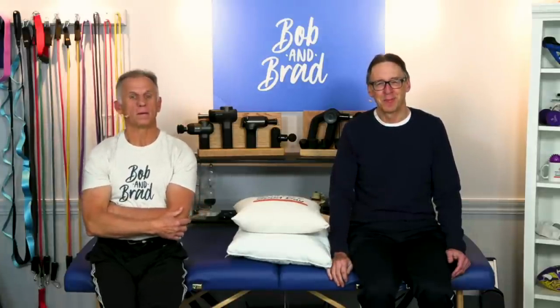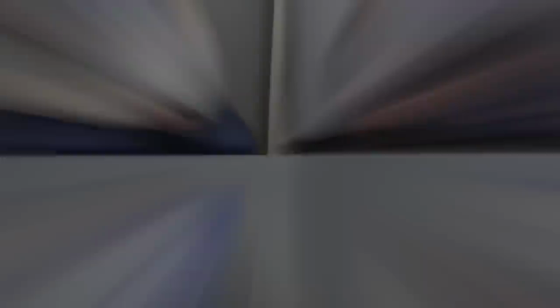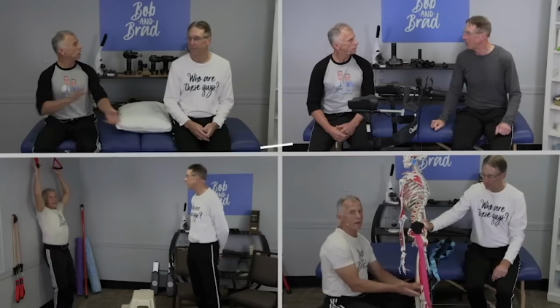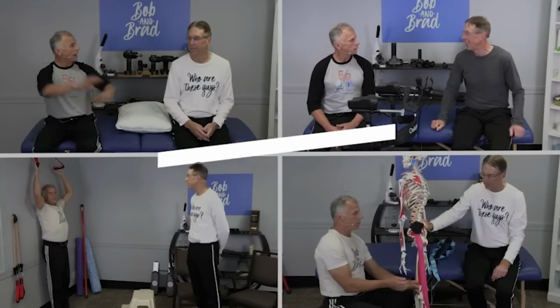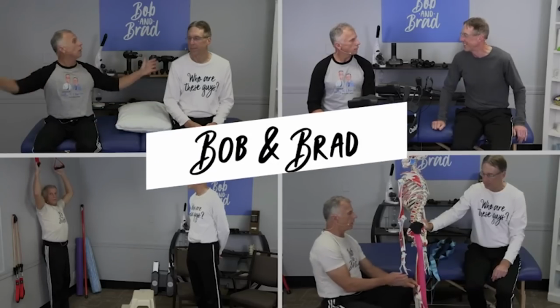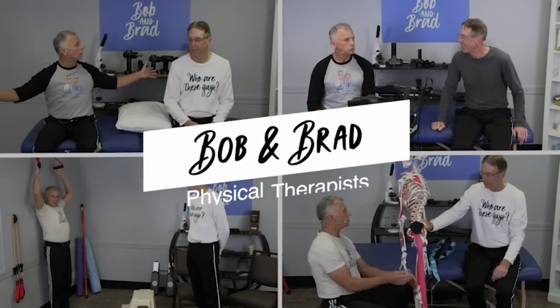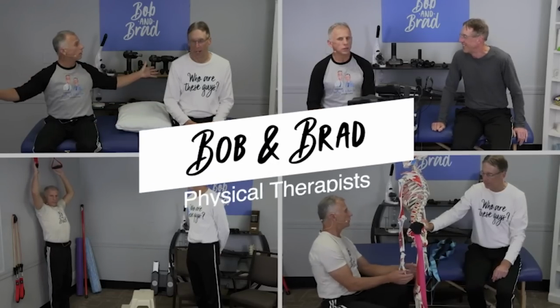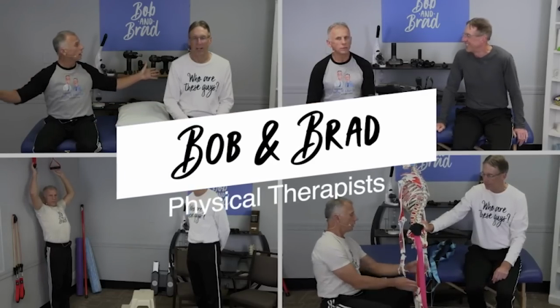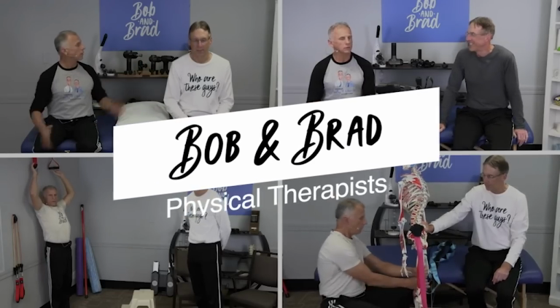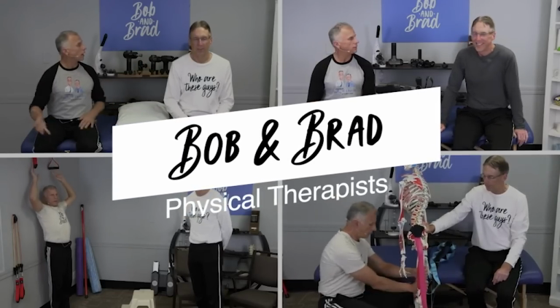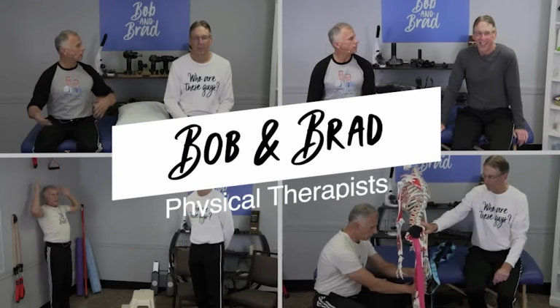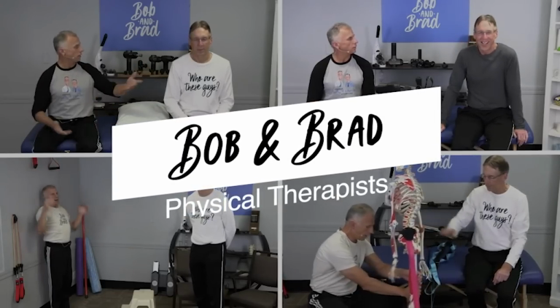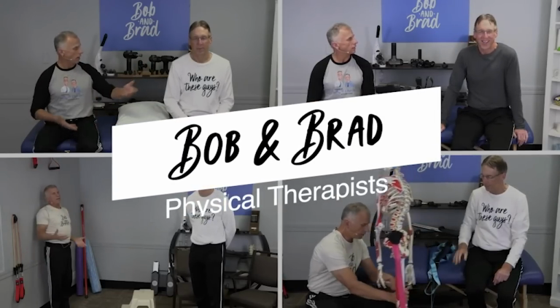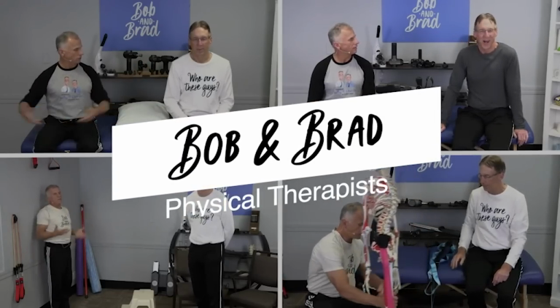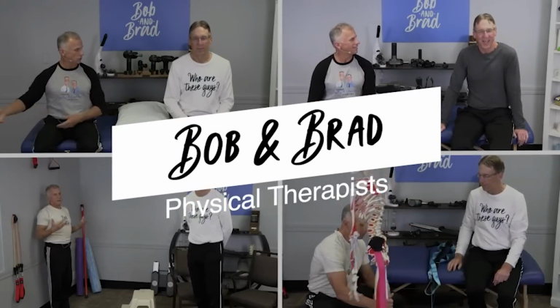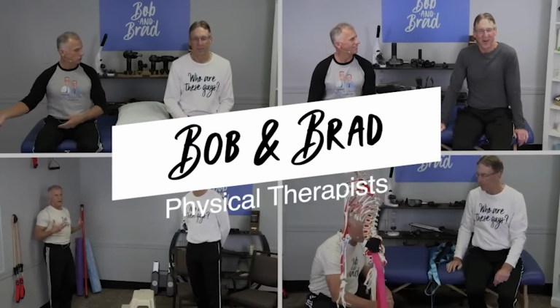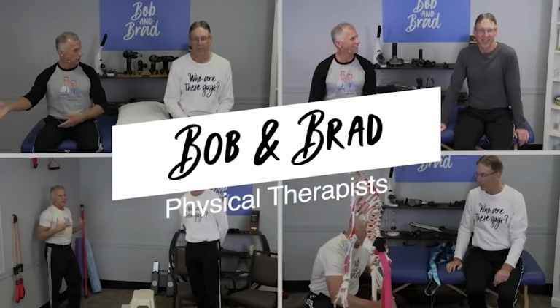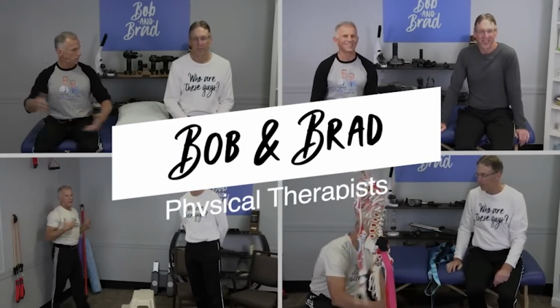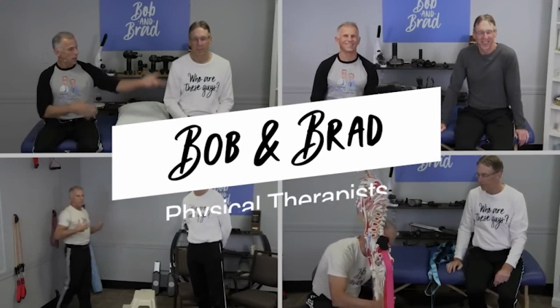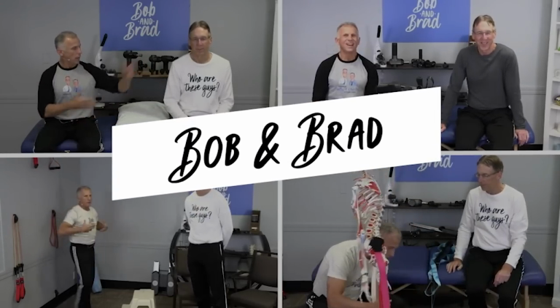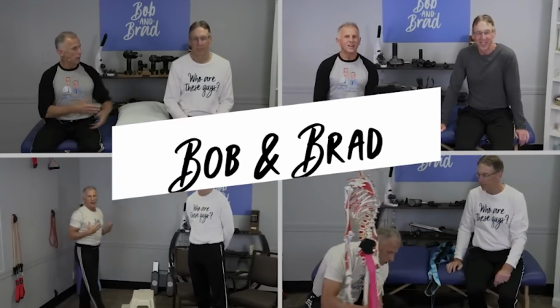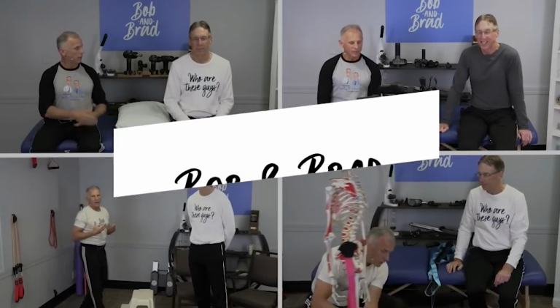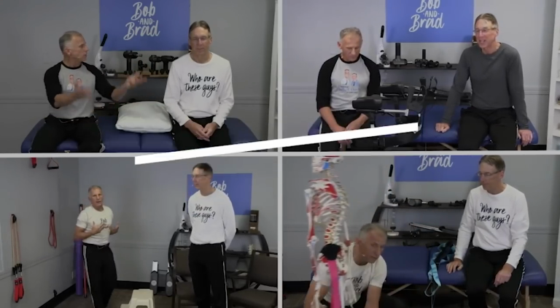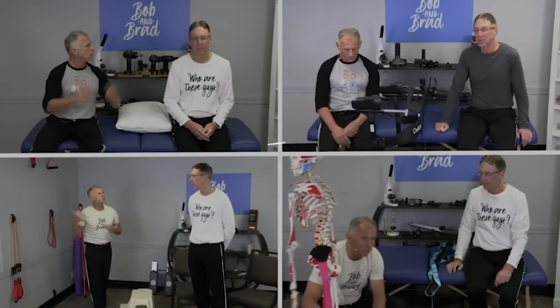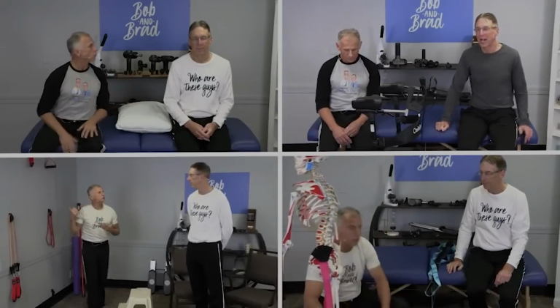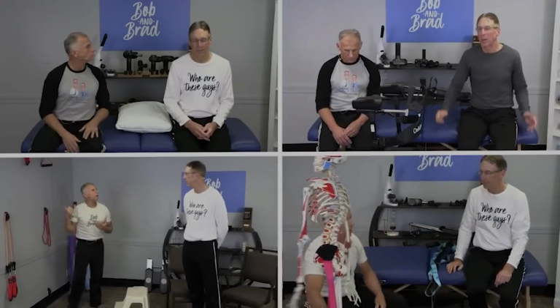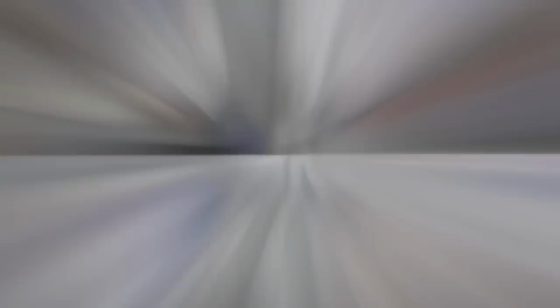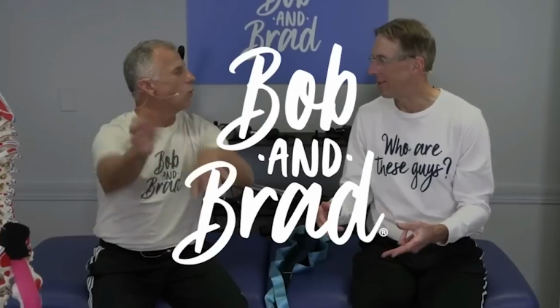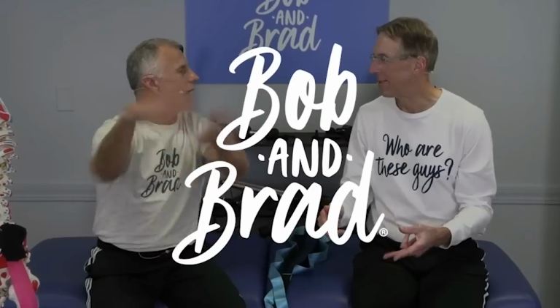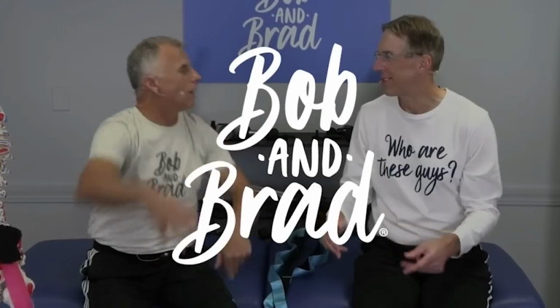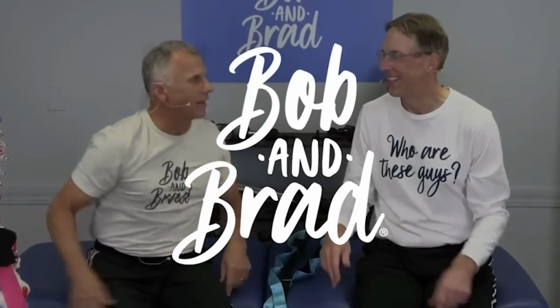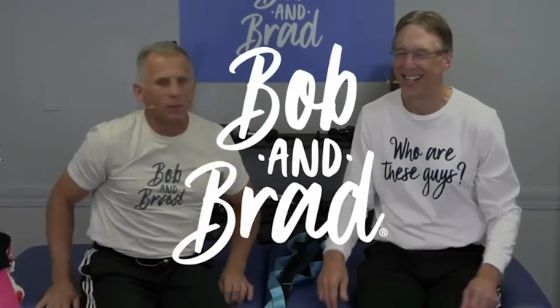Bob and Brad, the two most famous physical therapists on the internet.